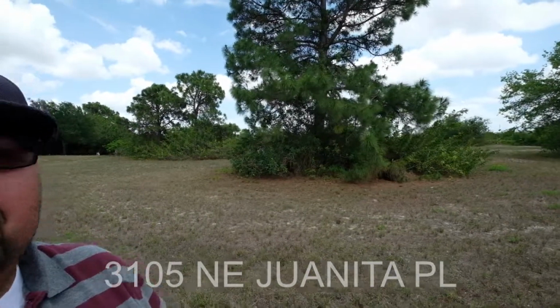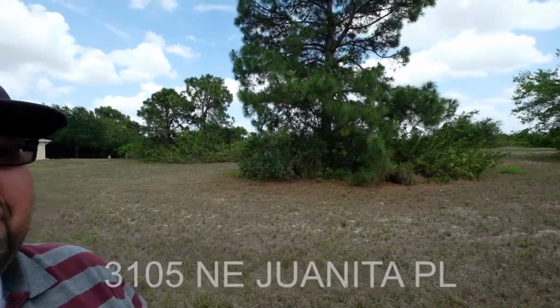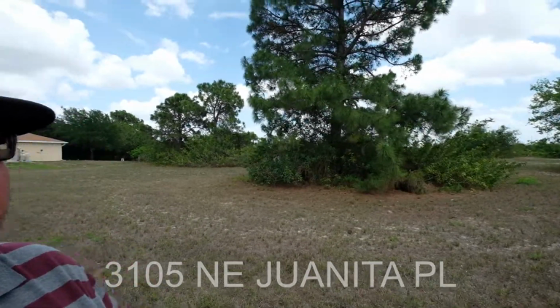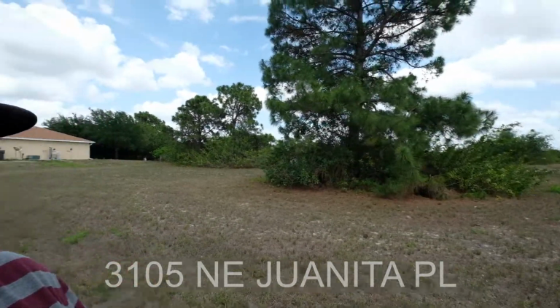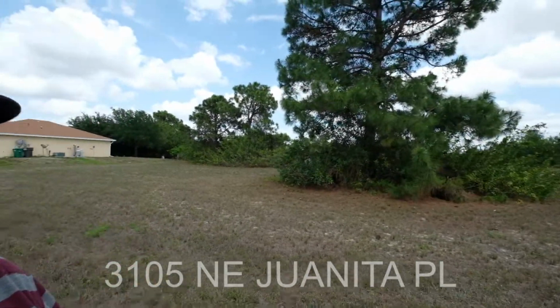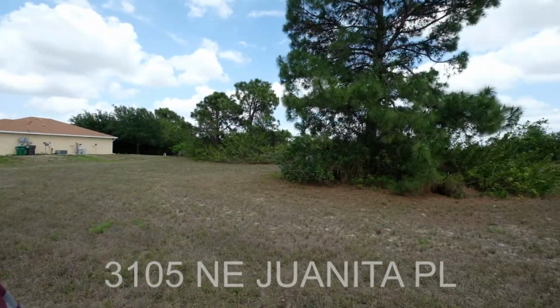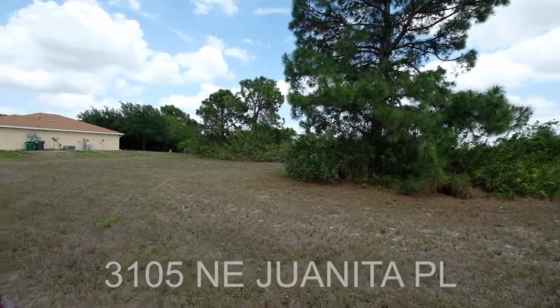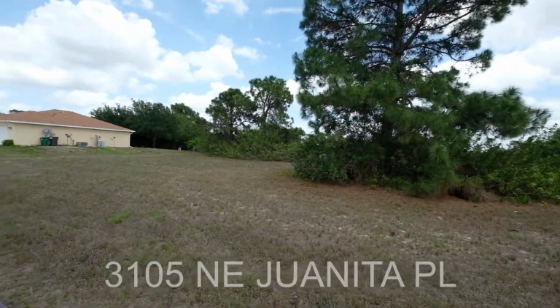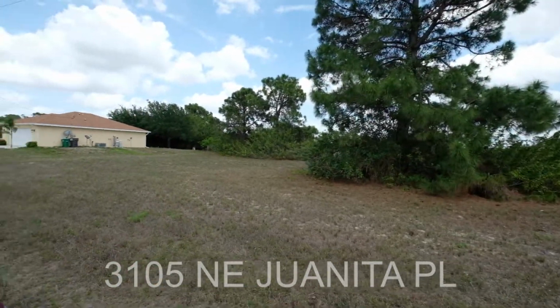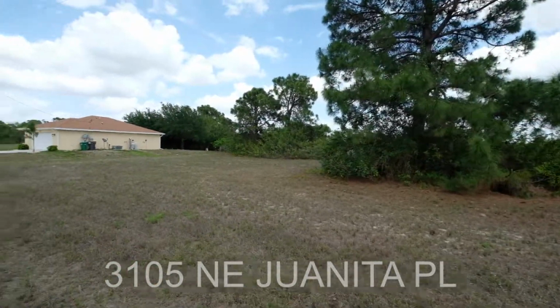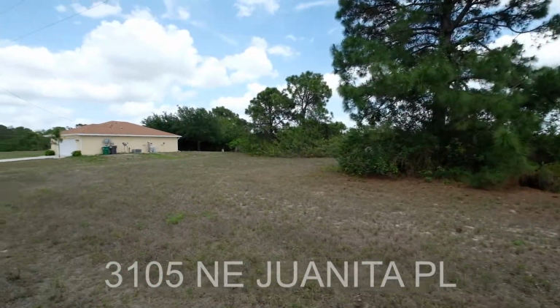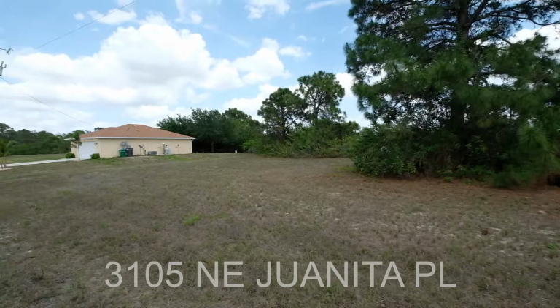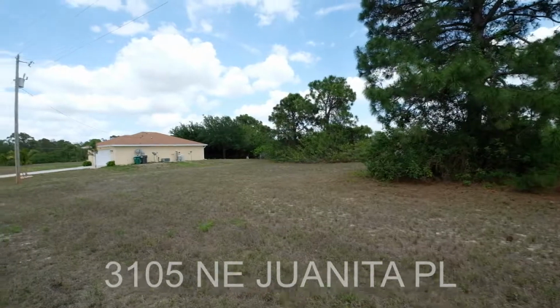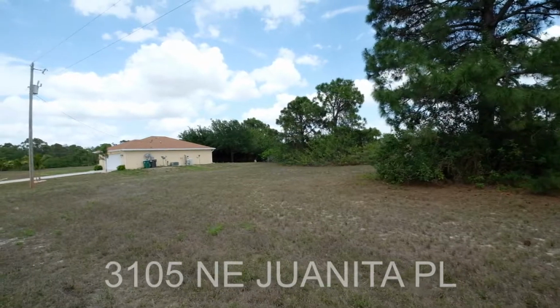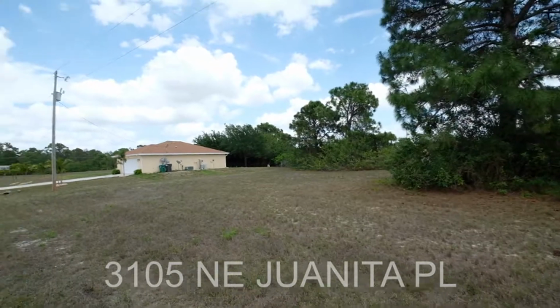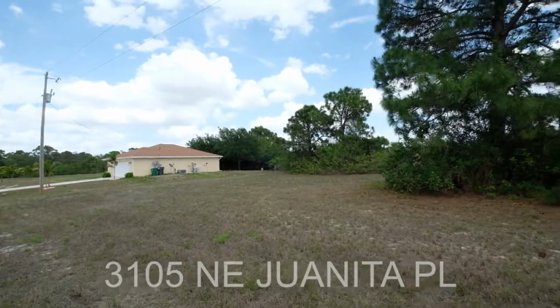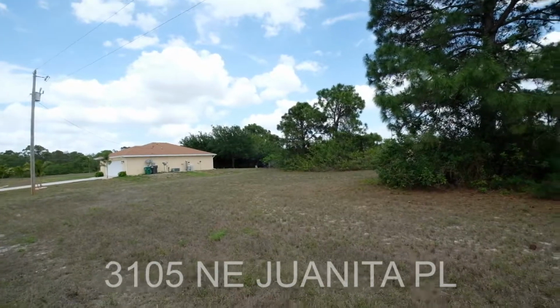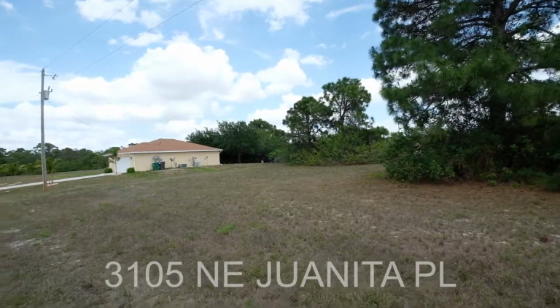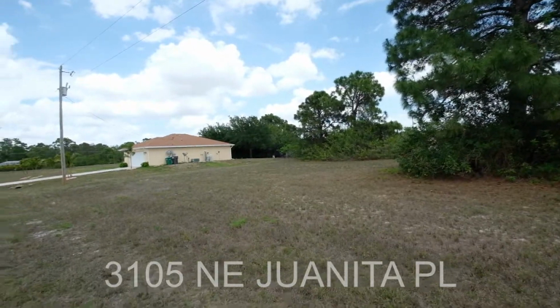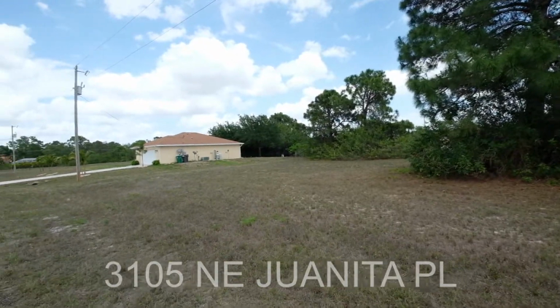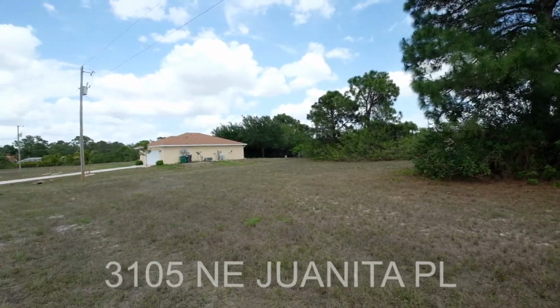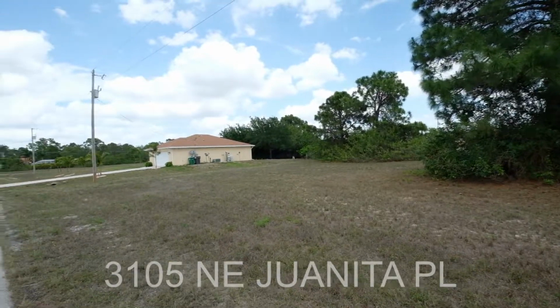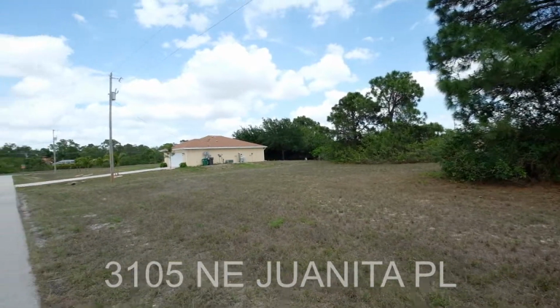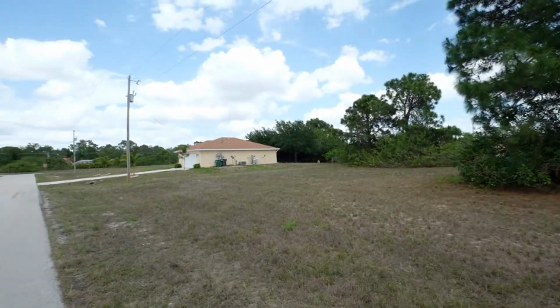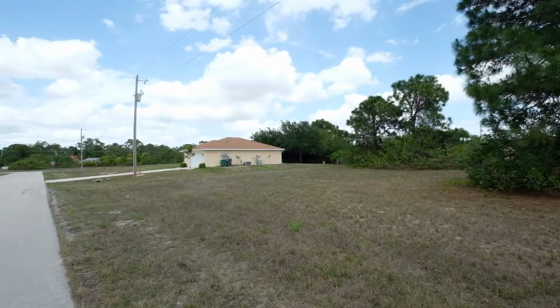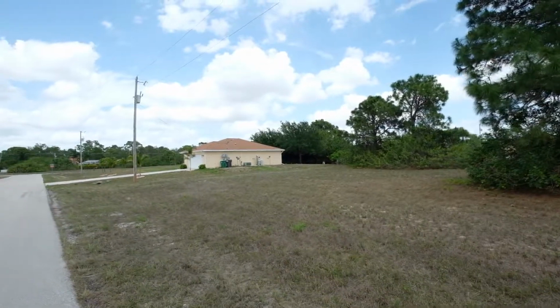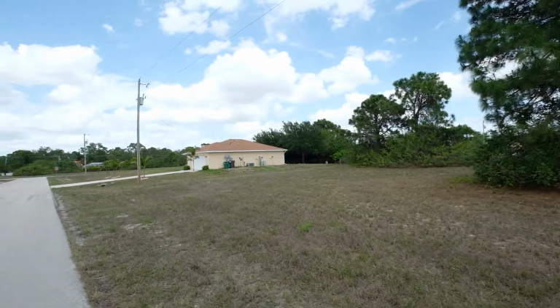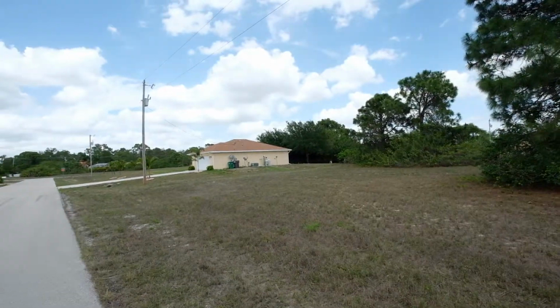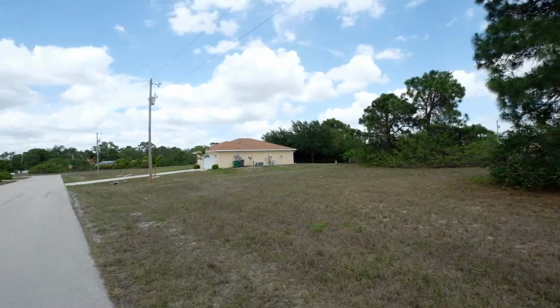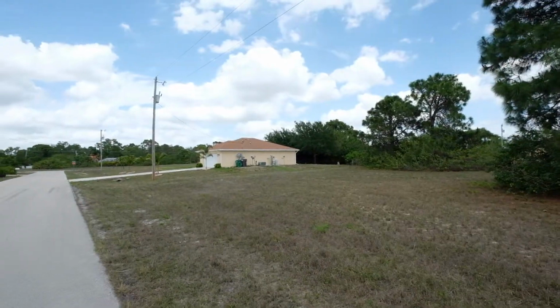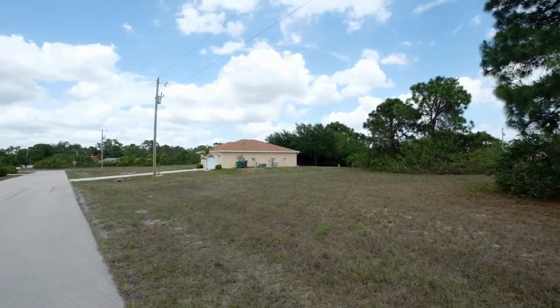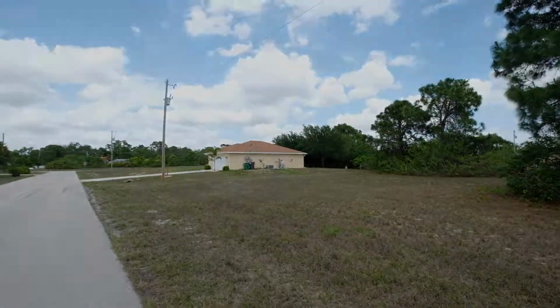Perfect for a family. Weather's awesome. Checking tons of boxes here.